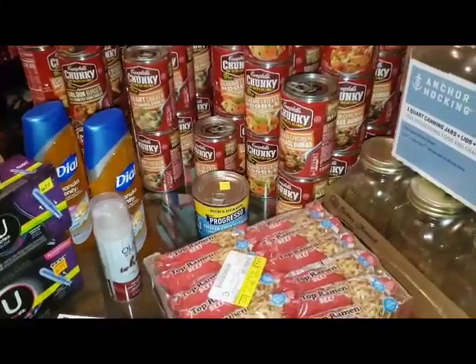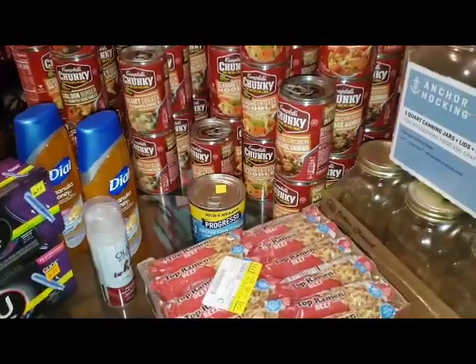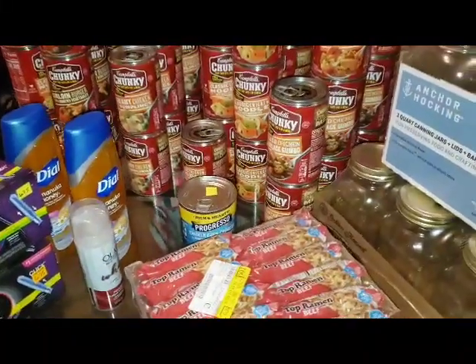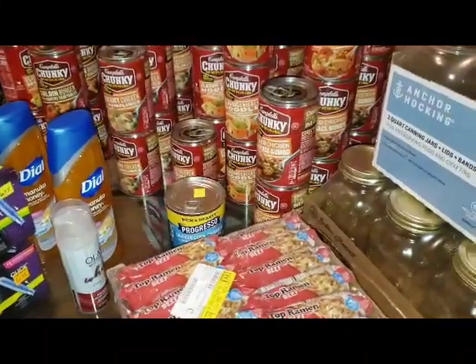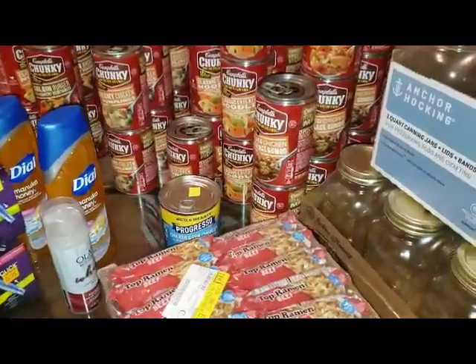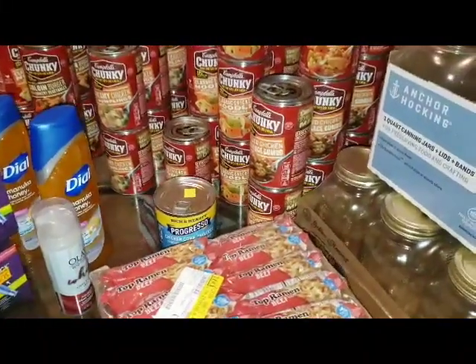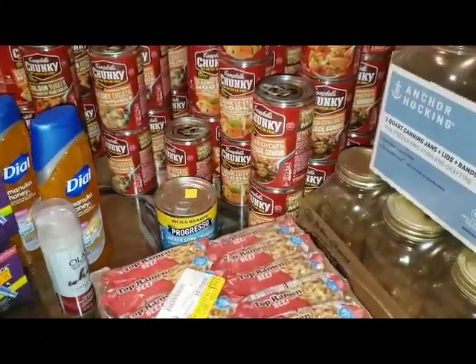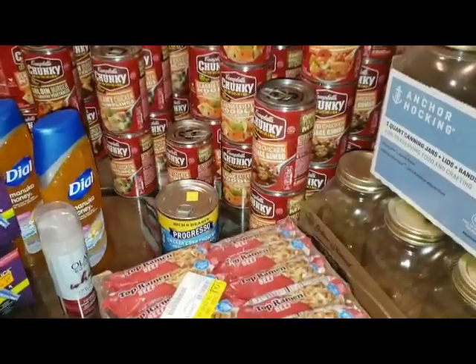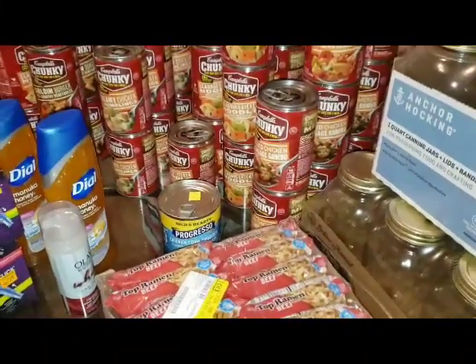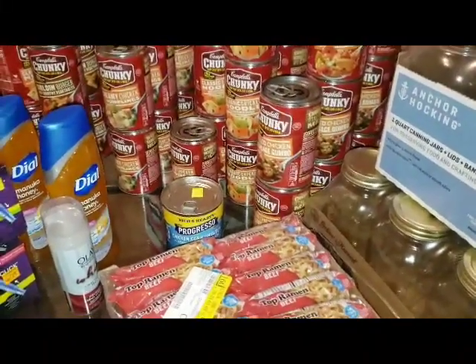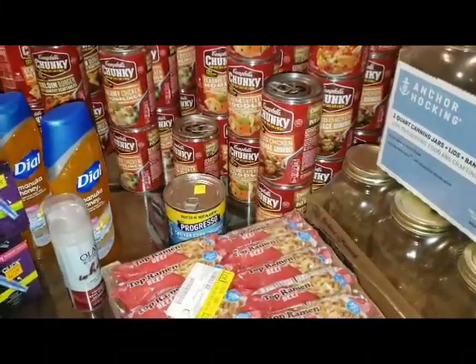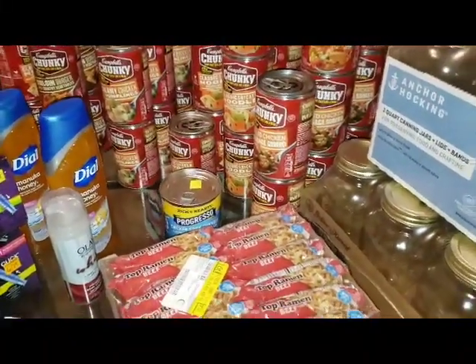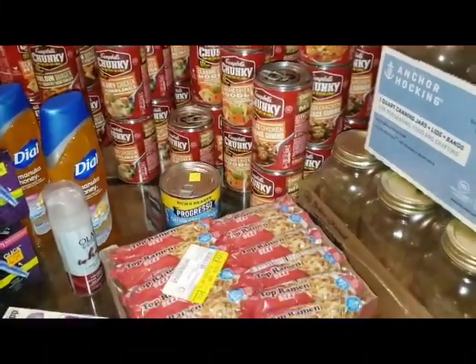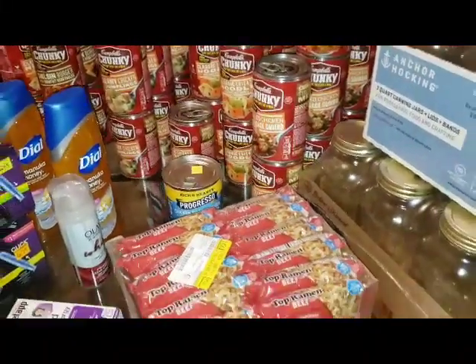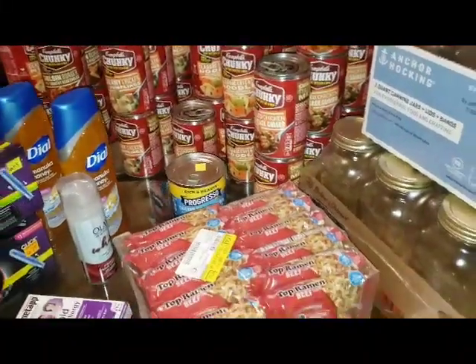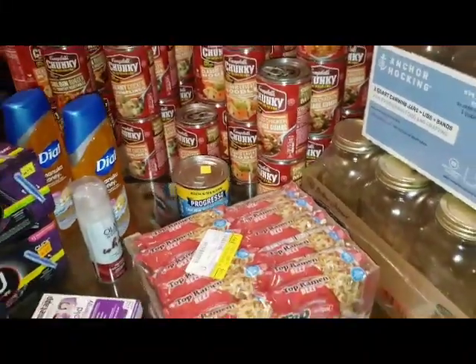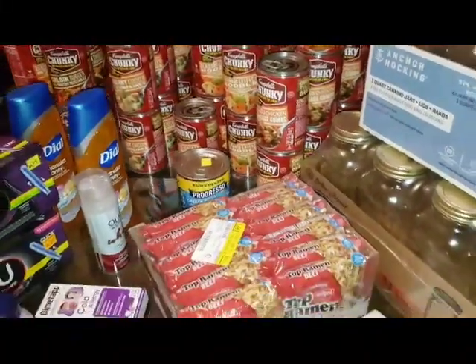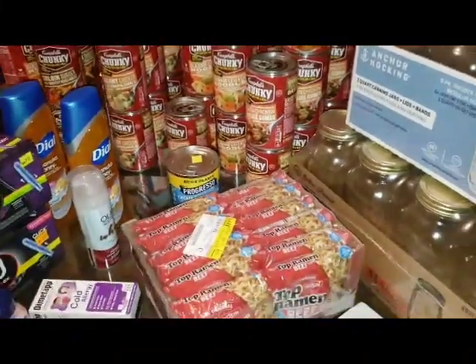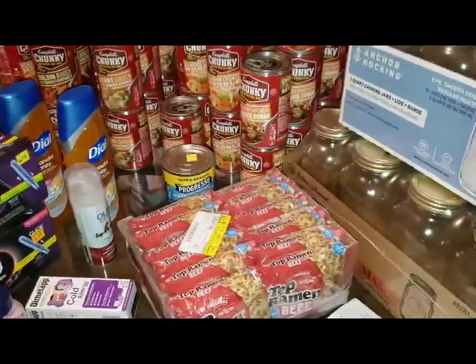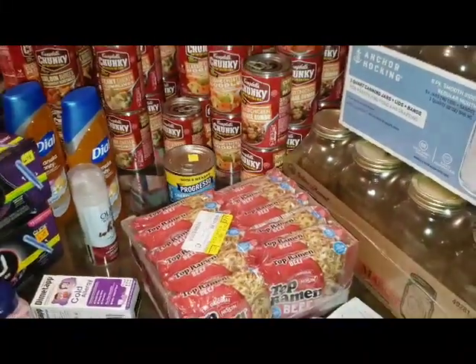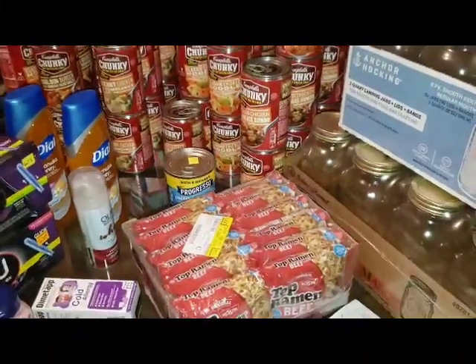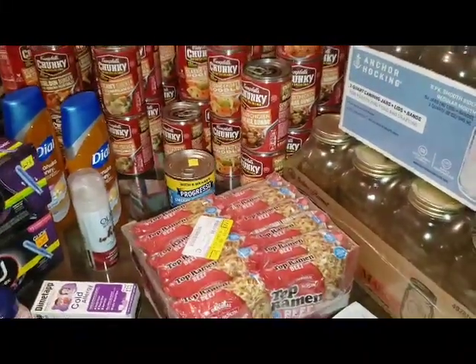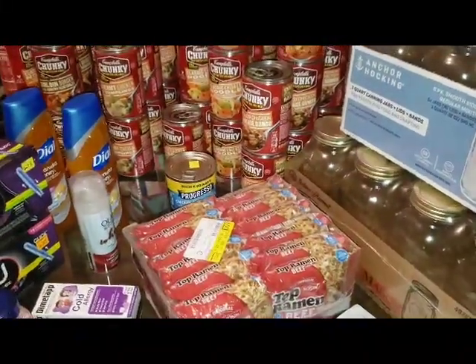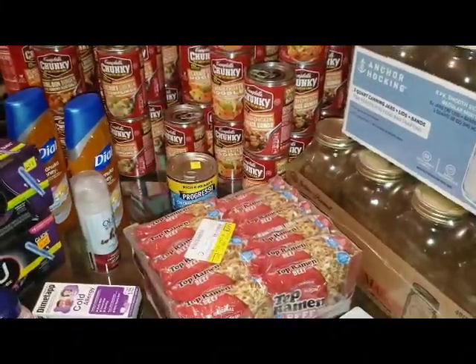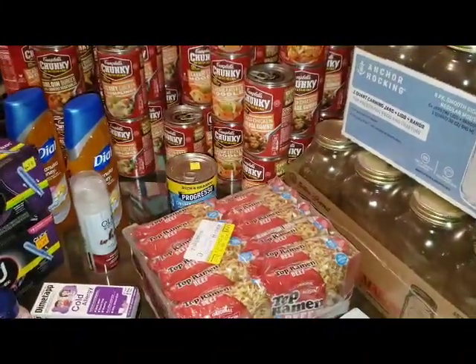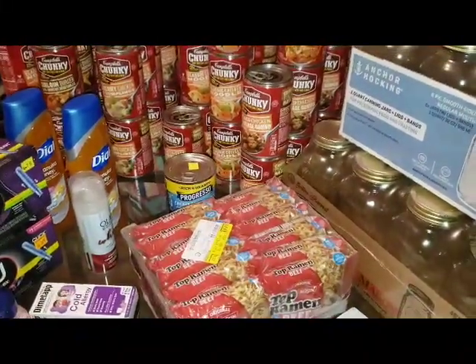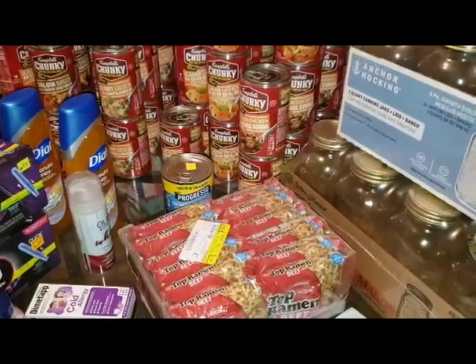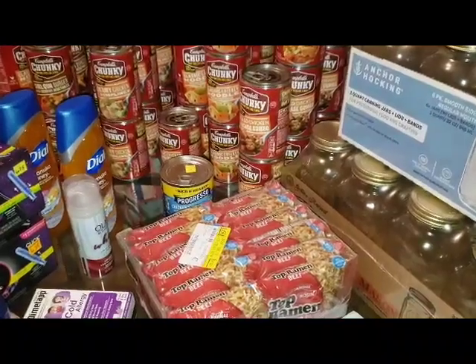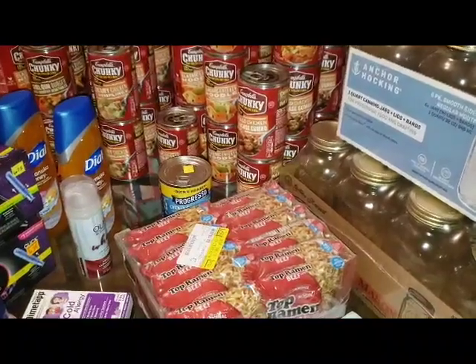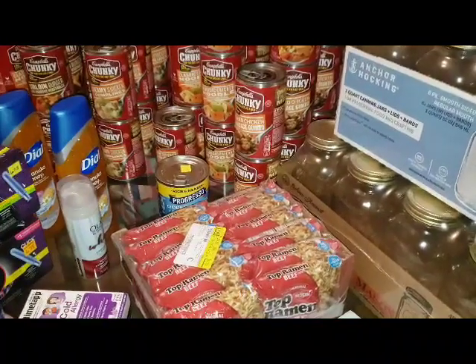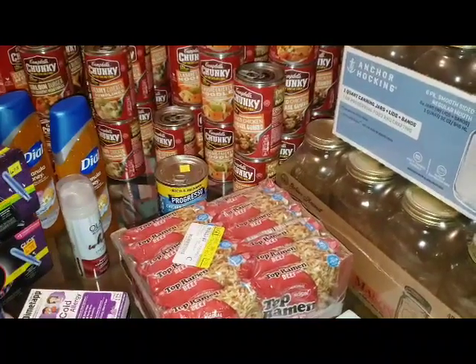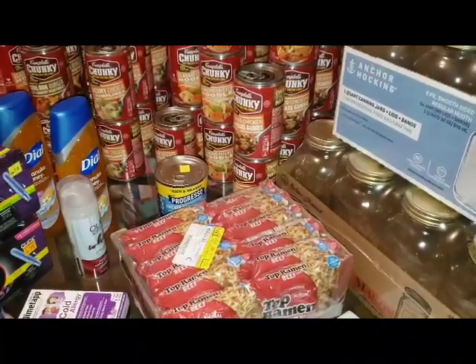Hey guys, welcome back to my channel. So, I did Dollar General Clearance Sale again.